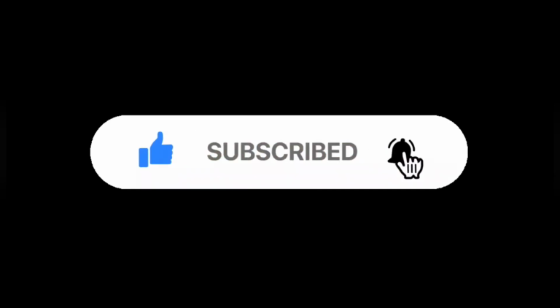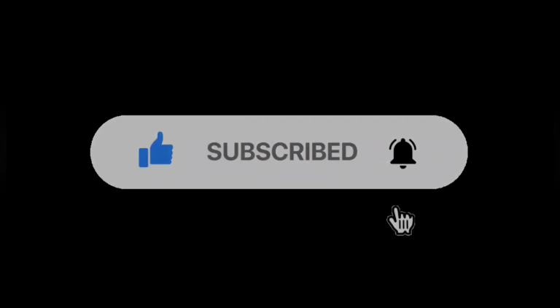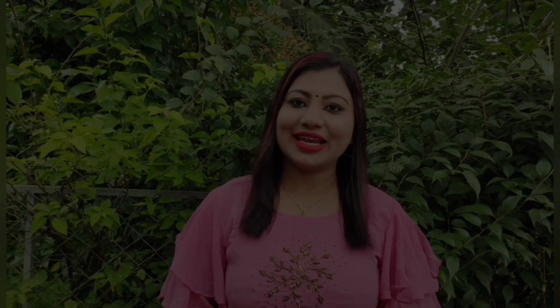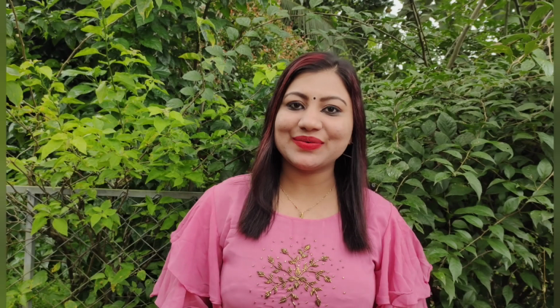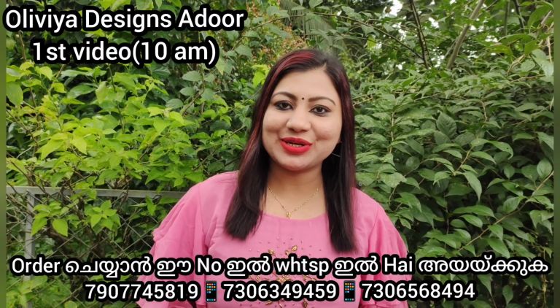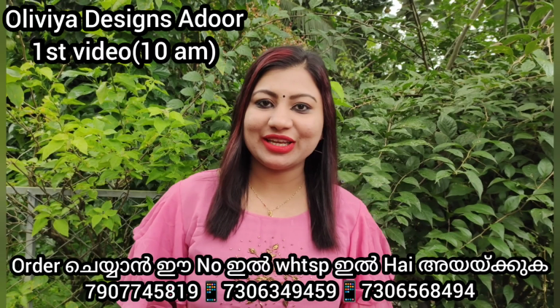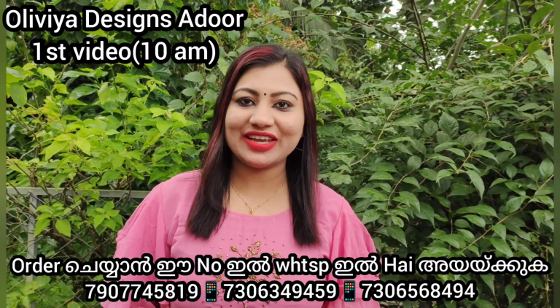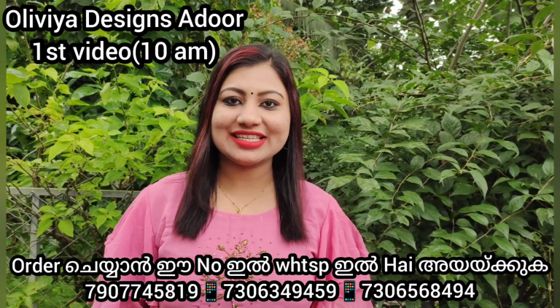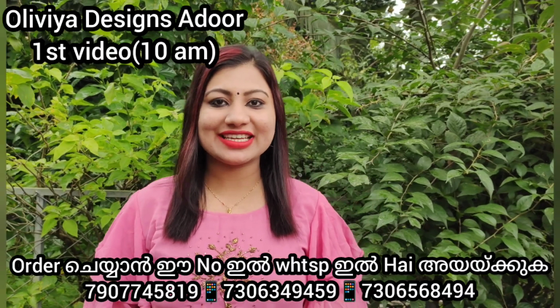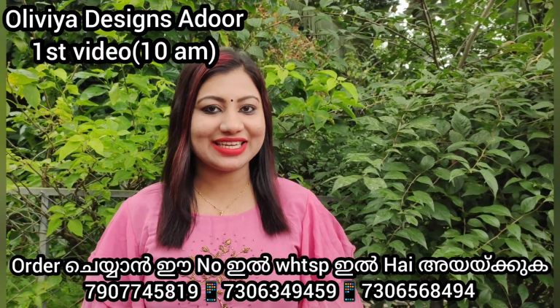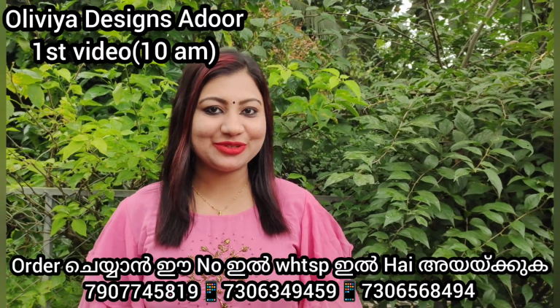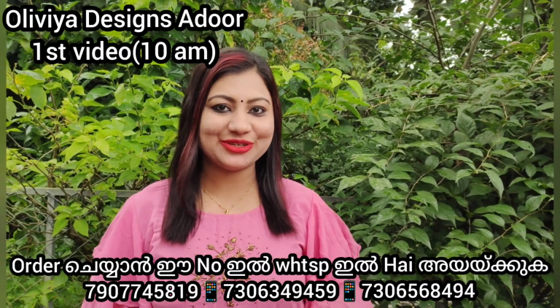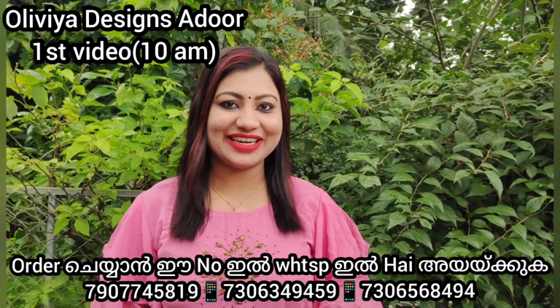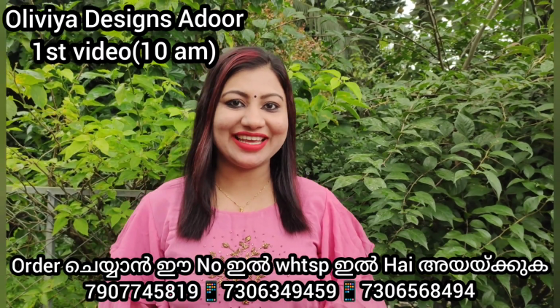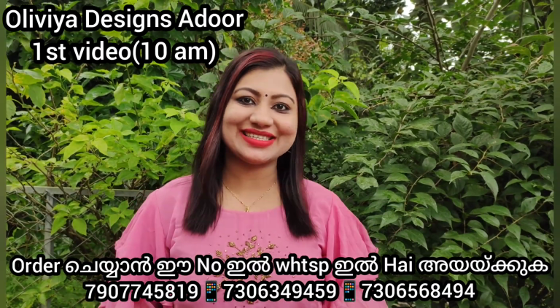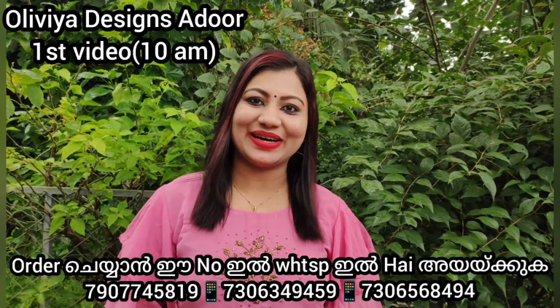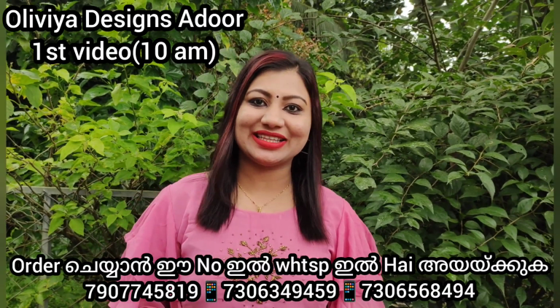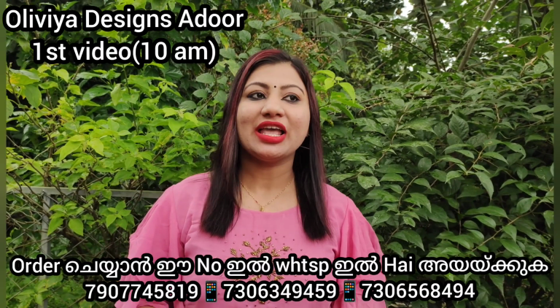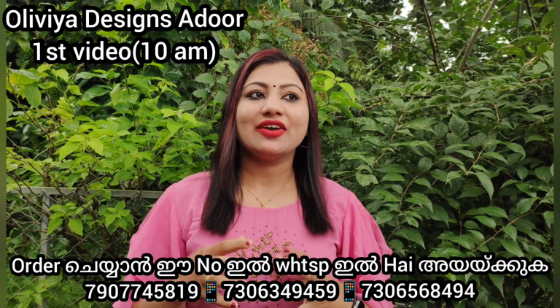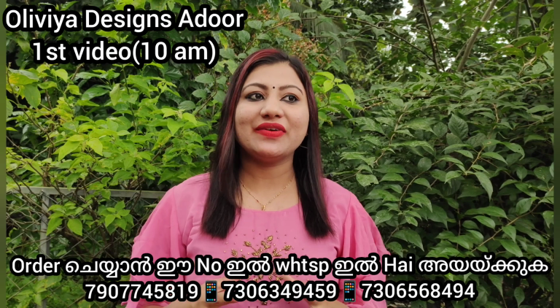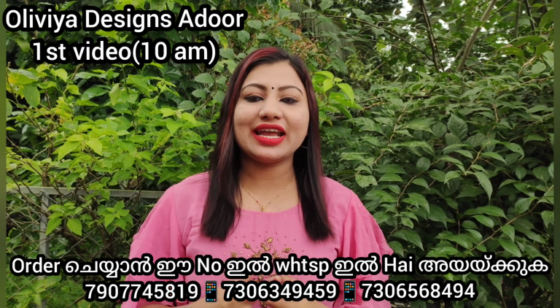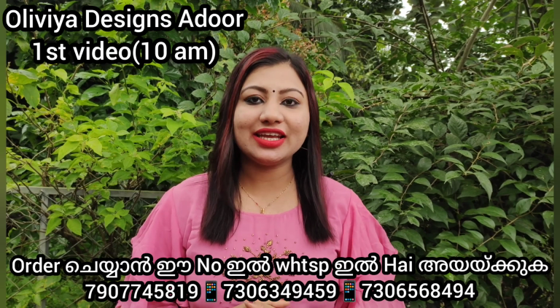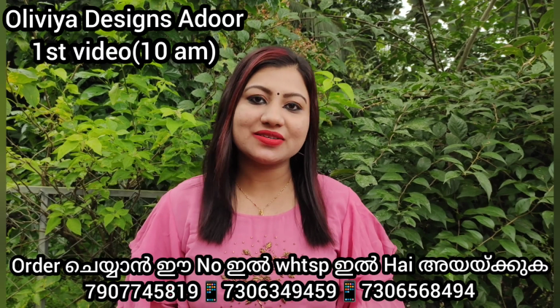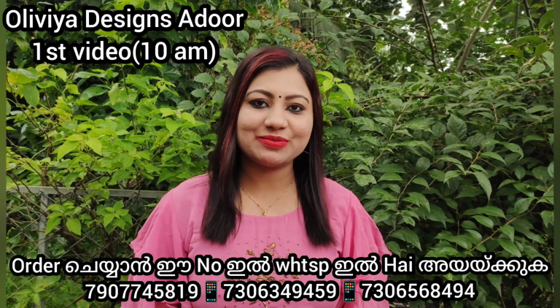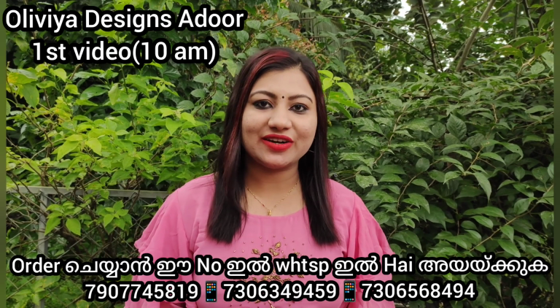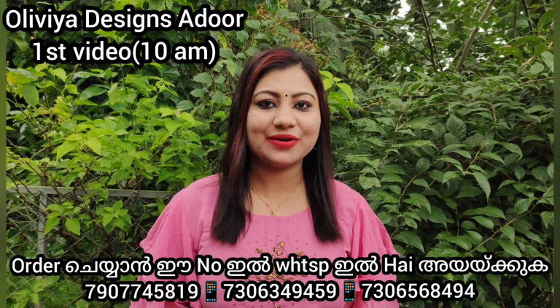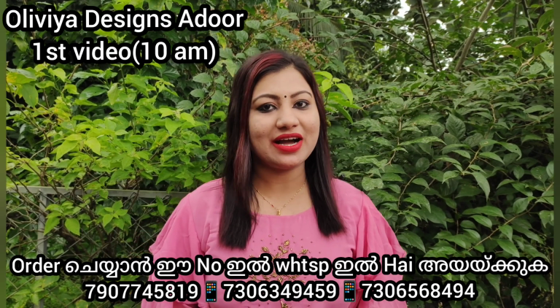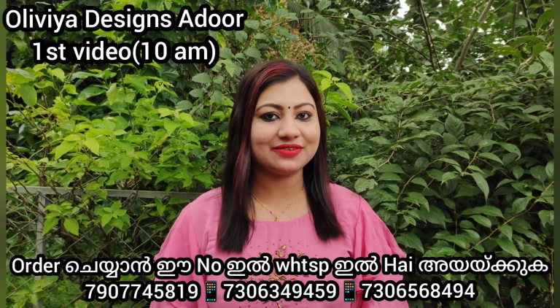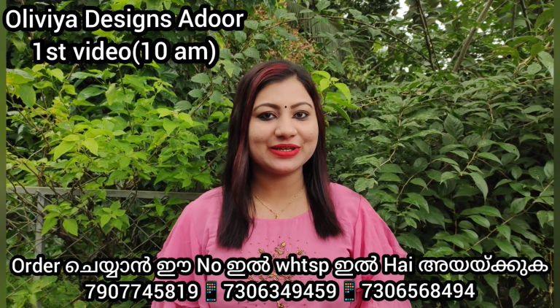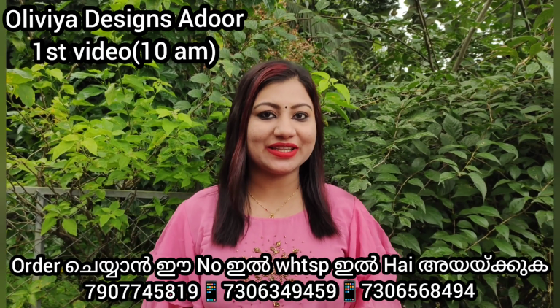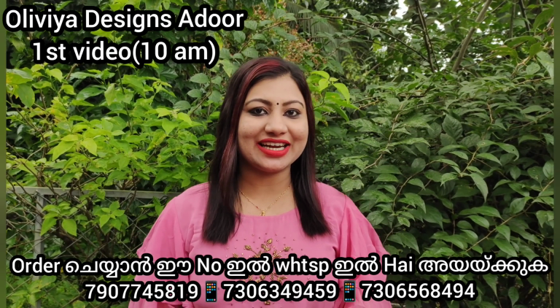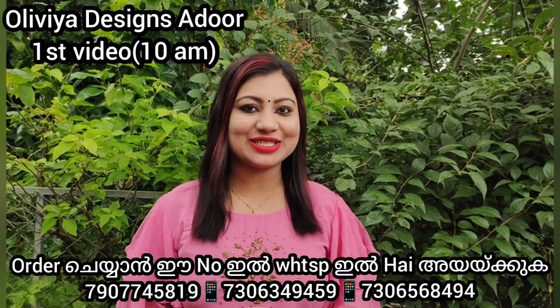Hello everyone, my name is Olivia Designs and welcome to another video. This is a variety of concepts, a Hanwark Kurfi collection.